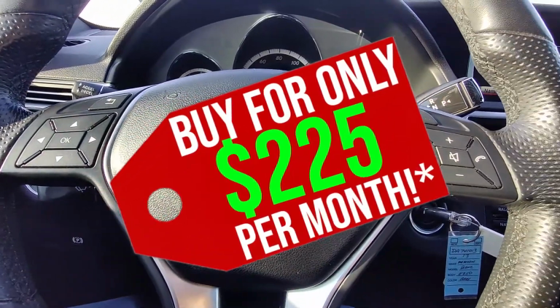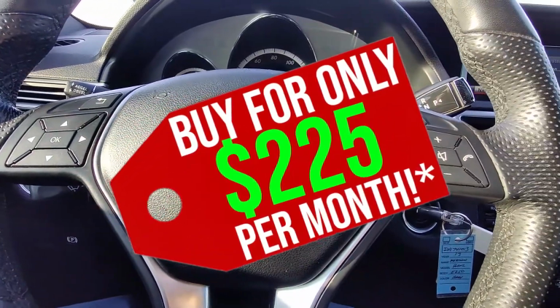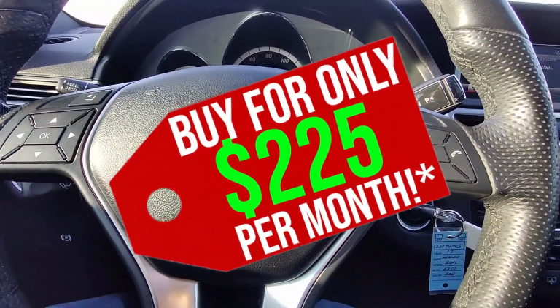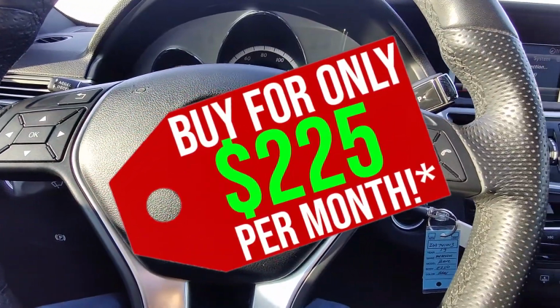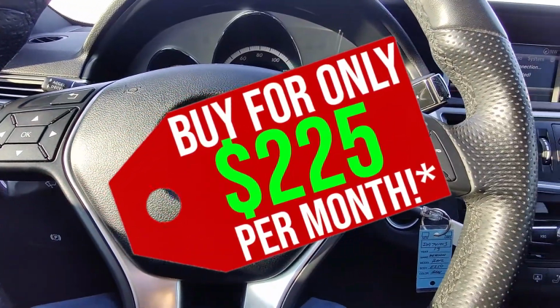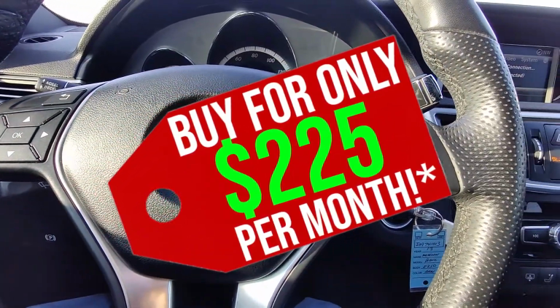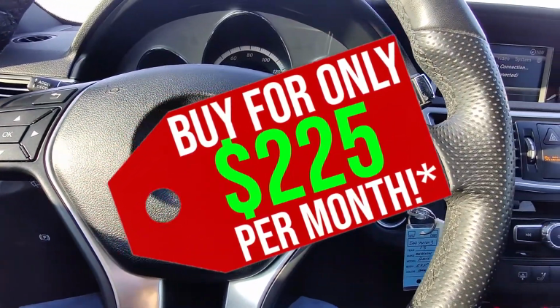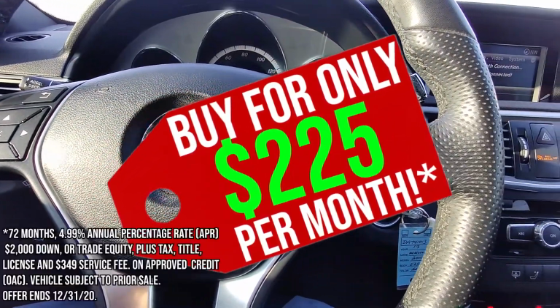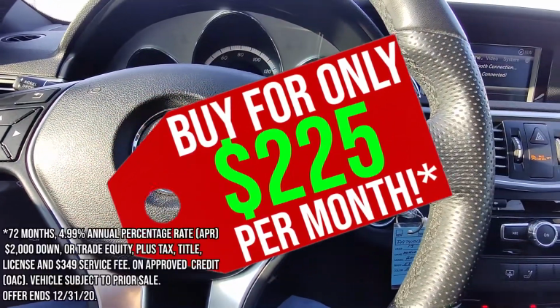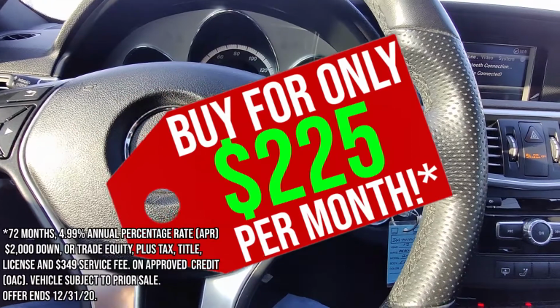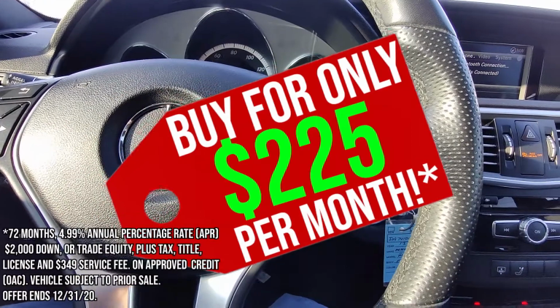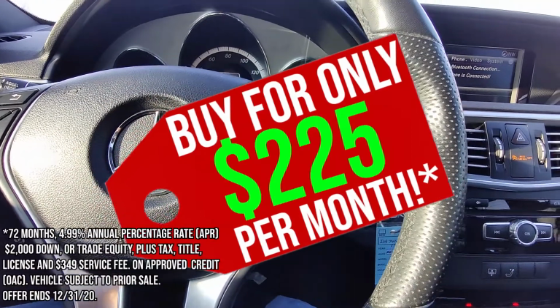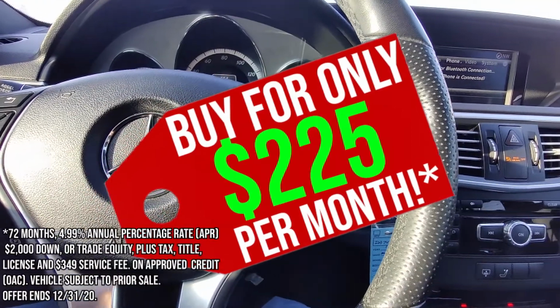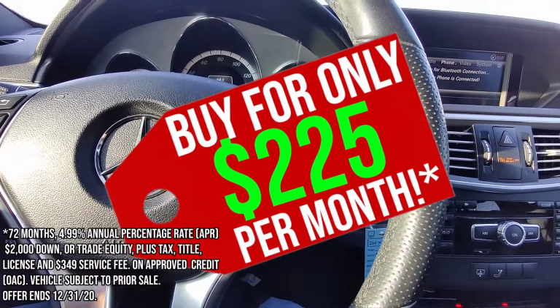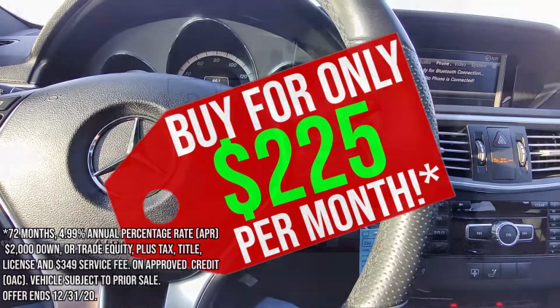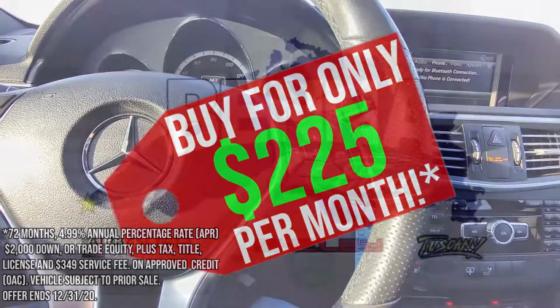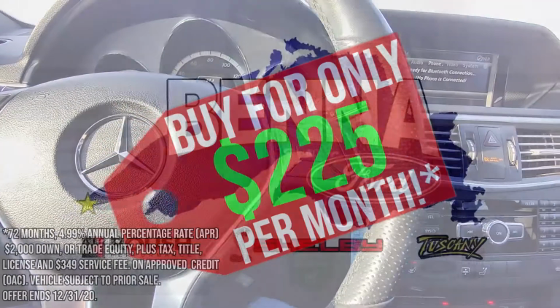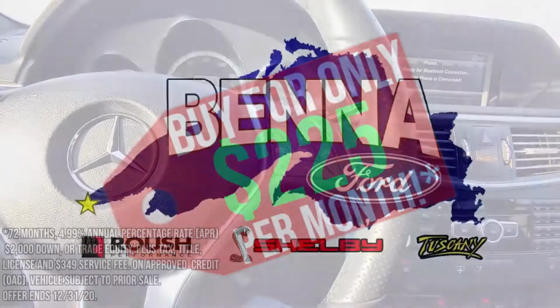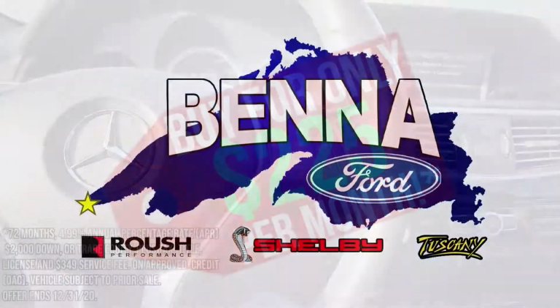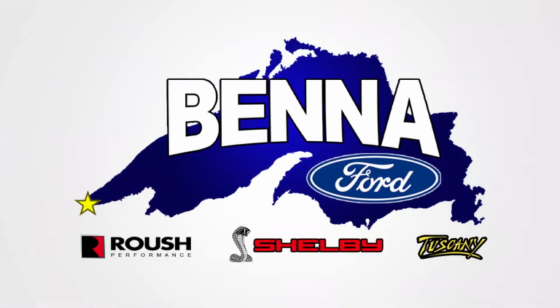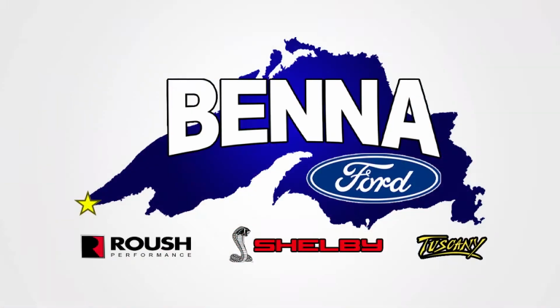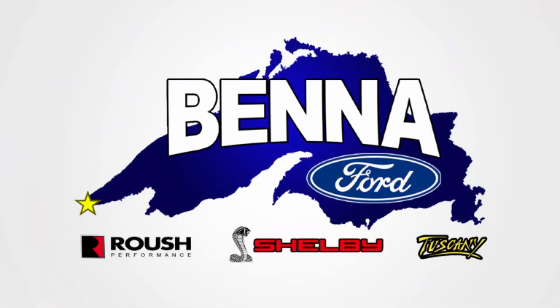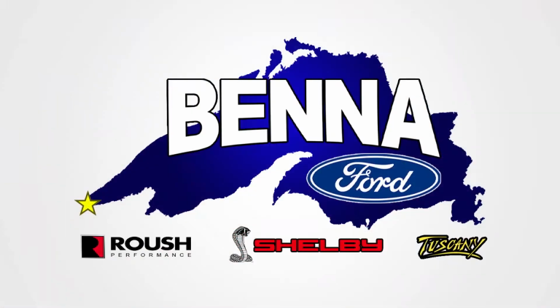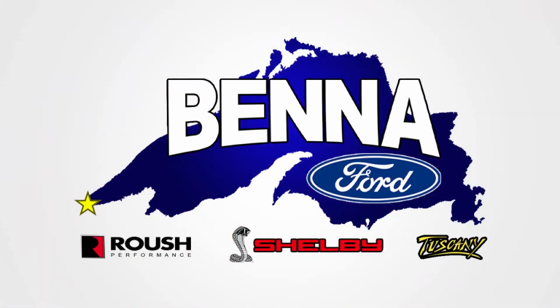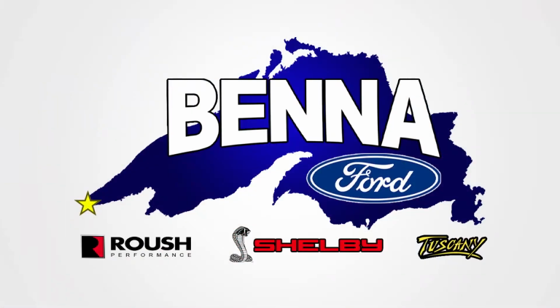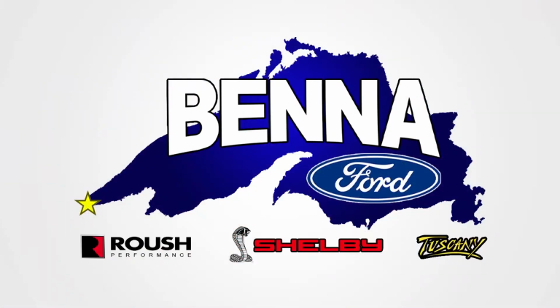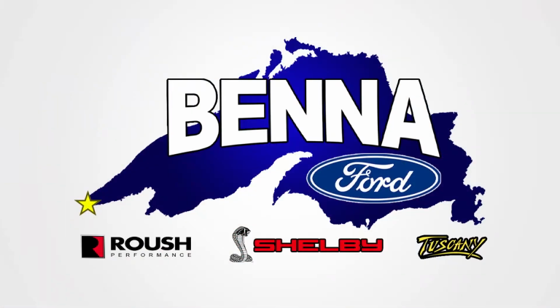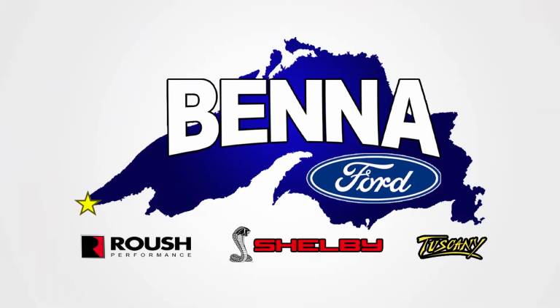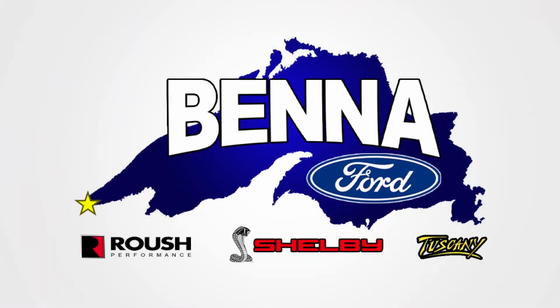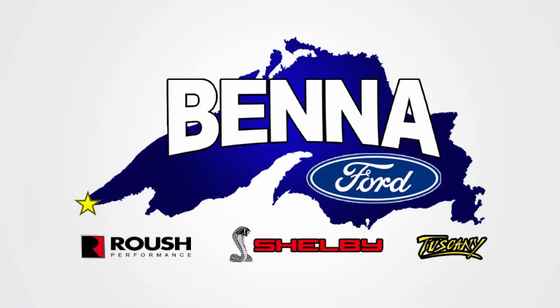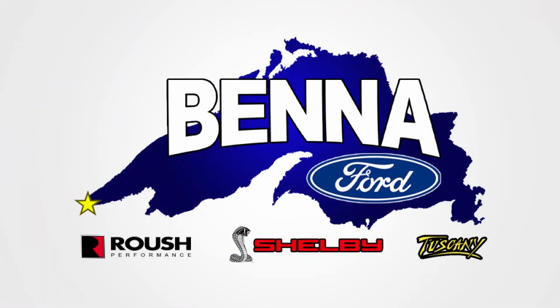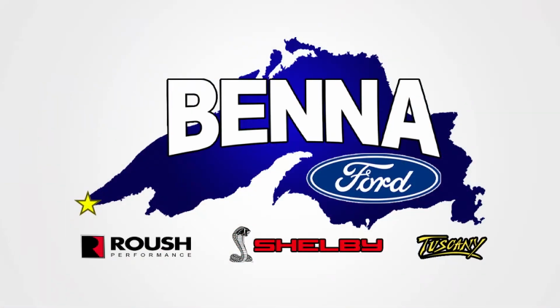Call us over here at Benna Ford at 715-394-8669. Thanks everybody.